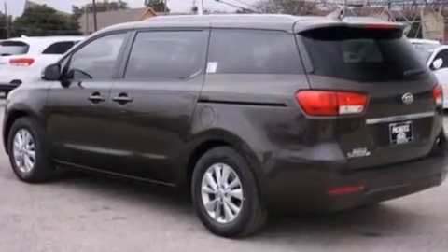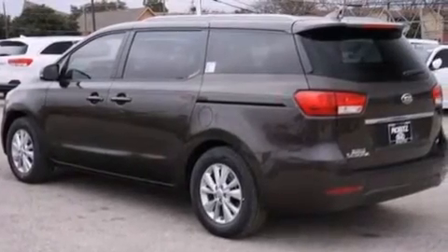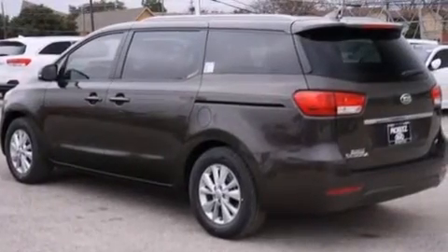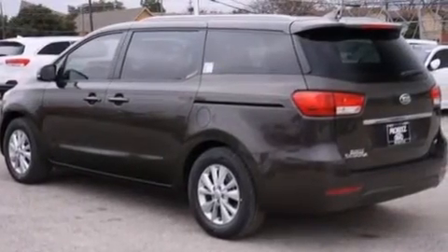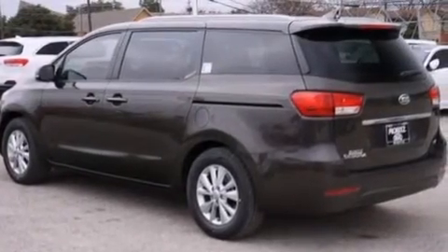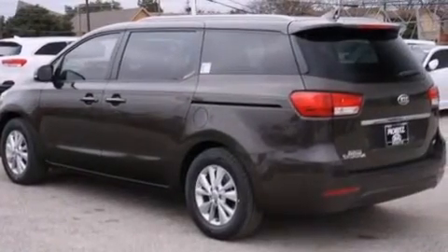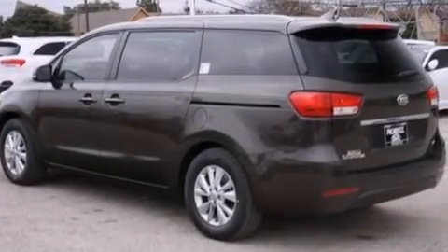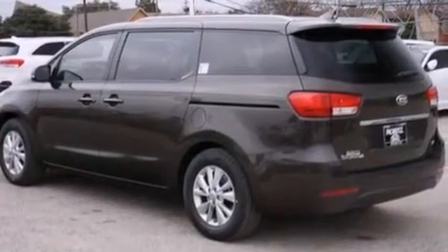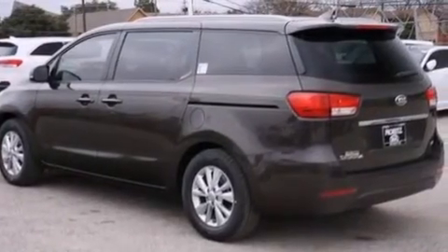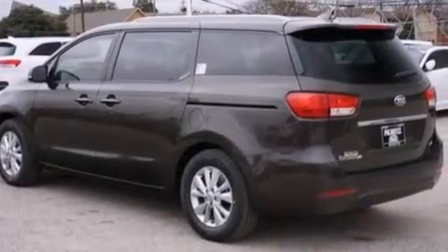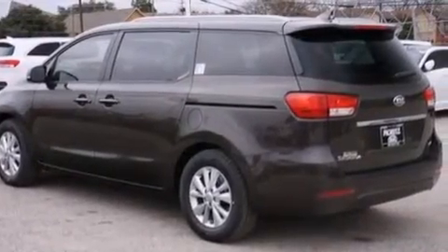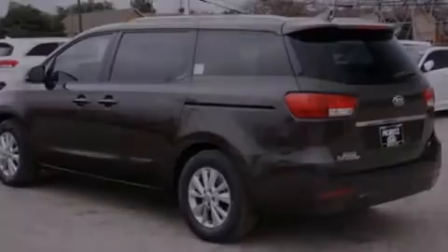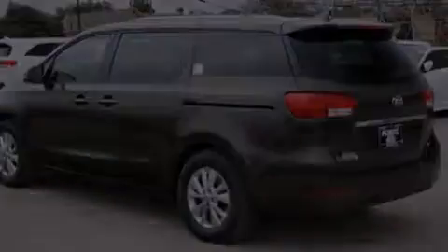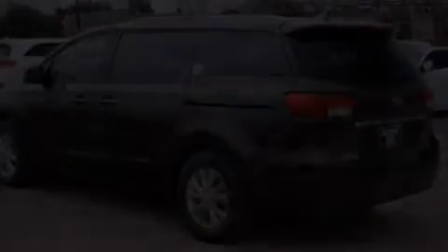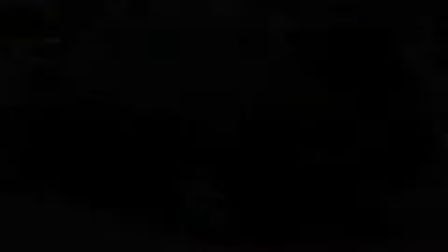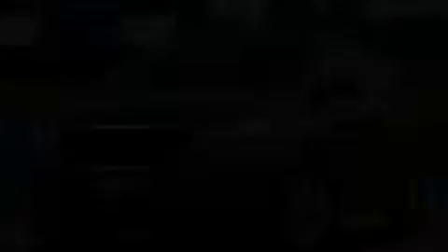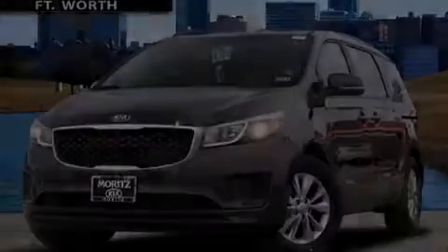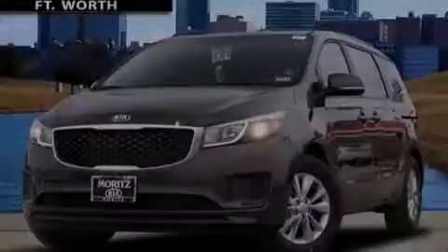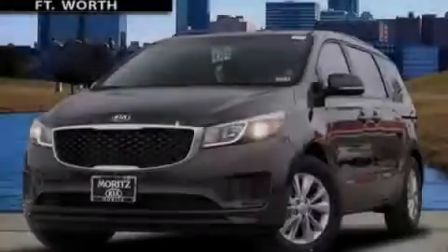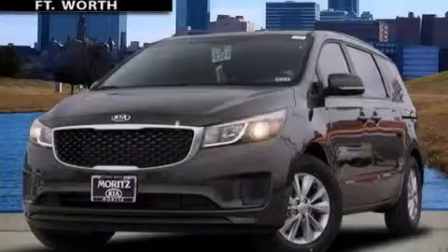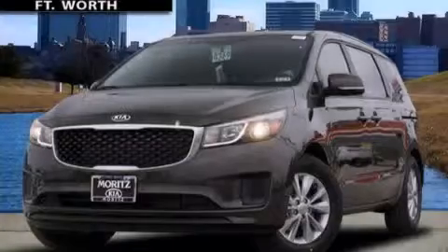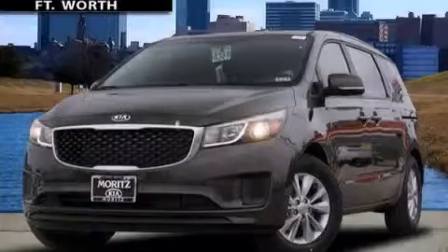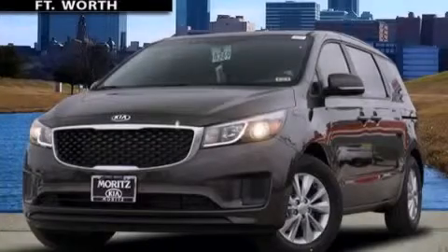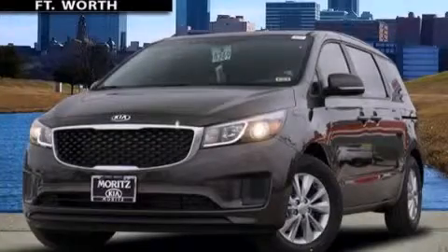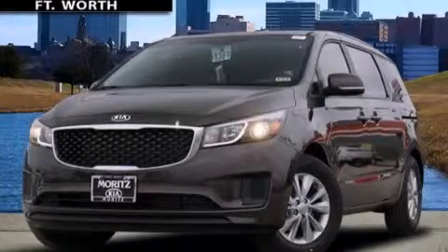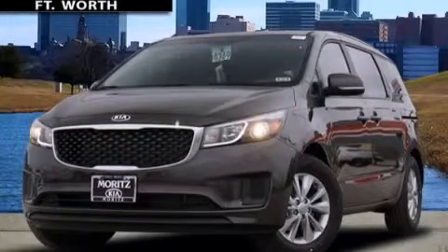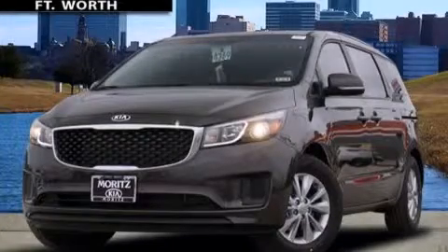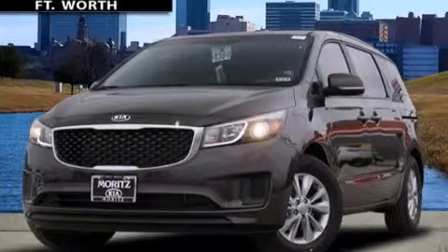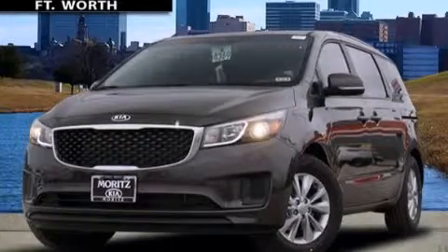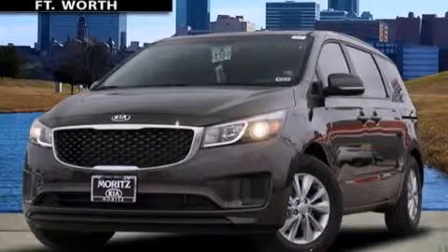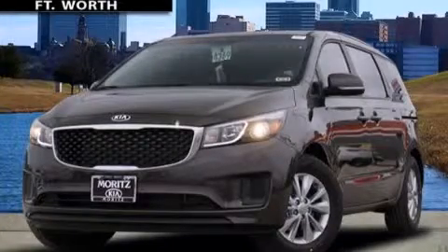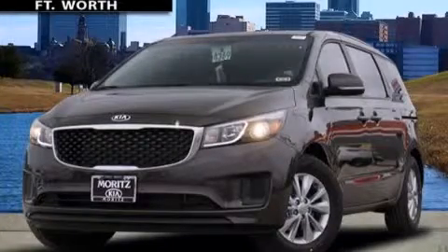Contact us today and schedule your opportunity to see this automobile in person. Thank you.